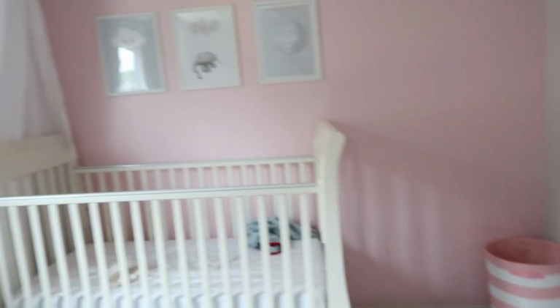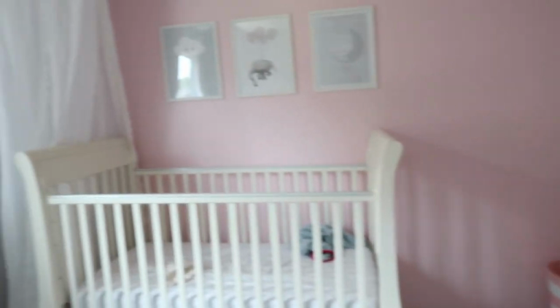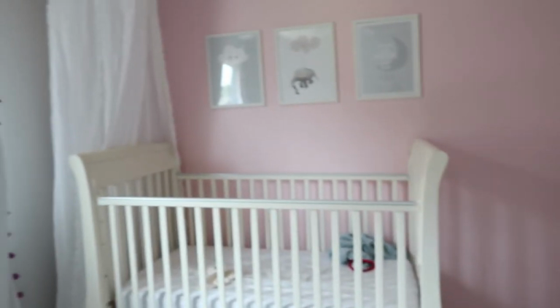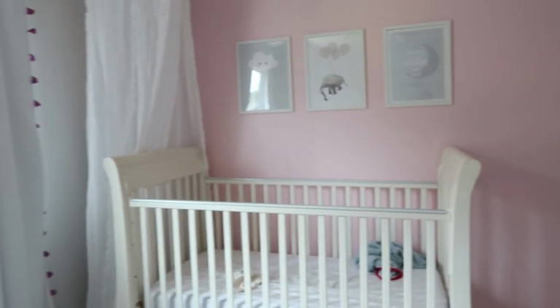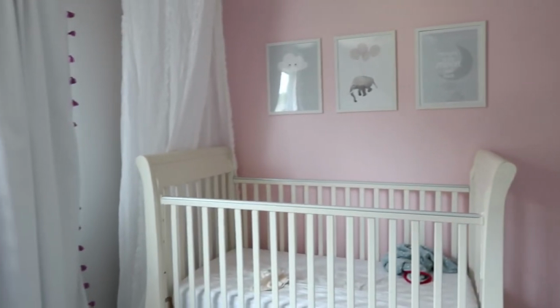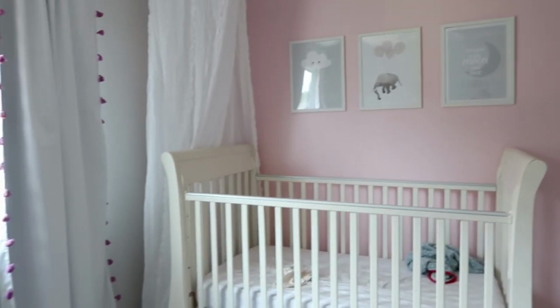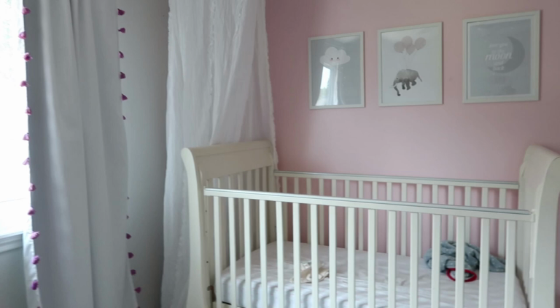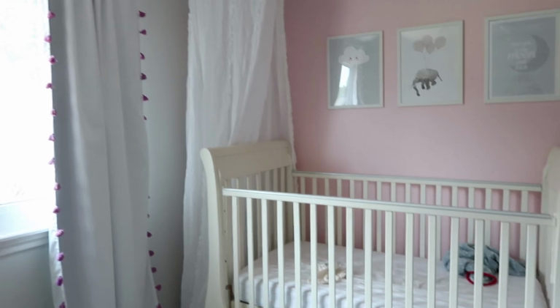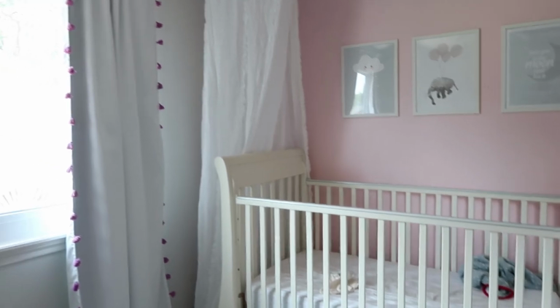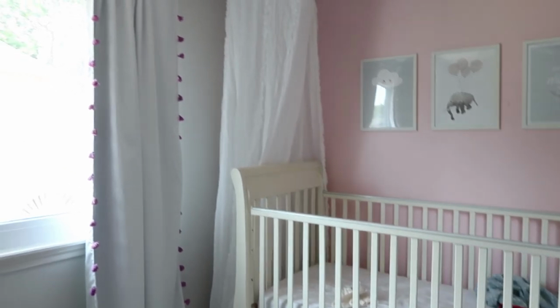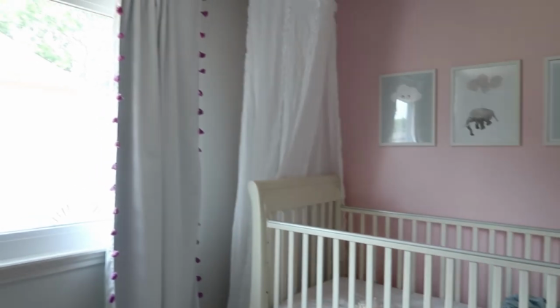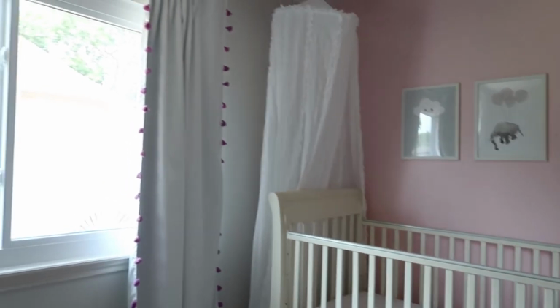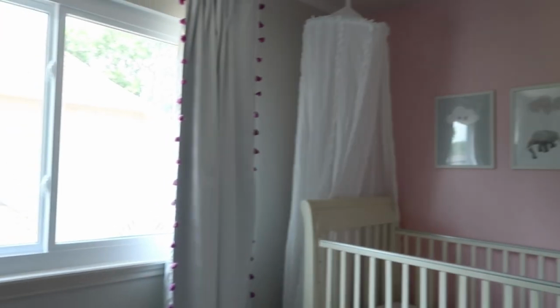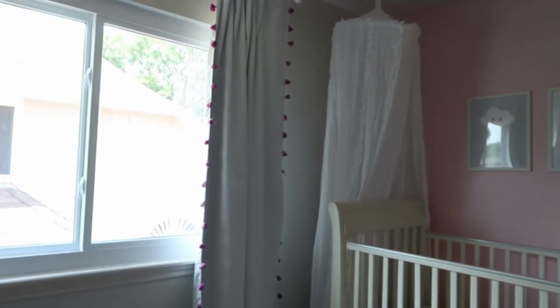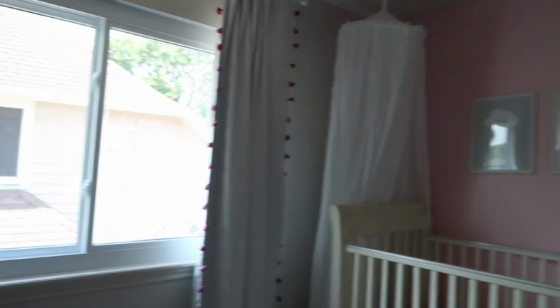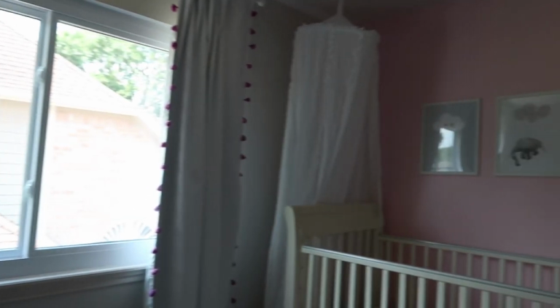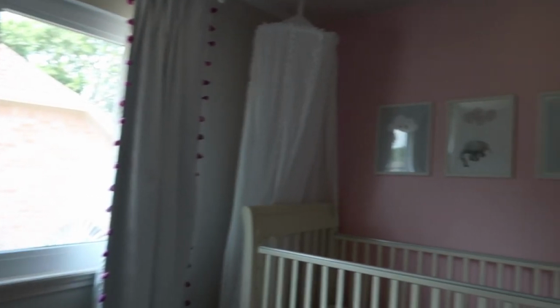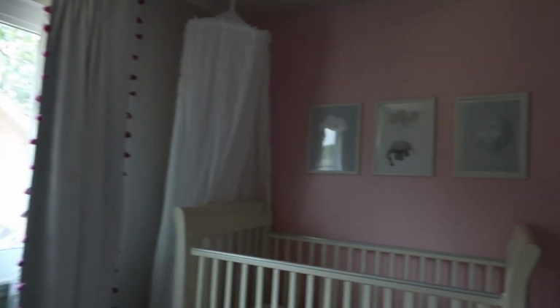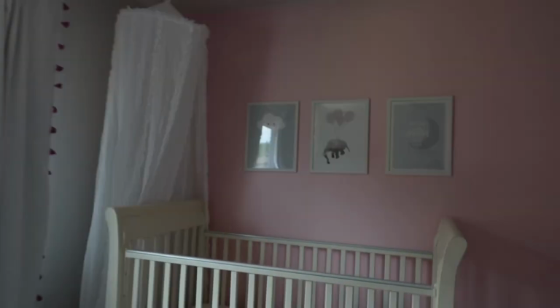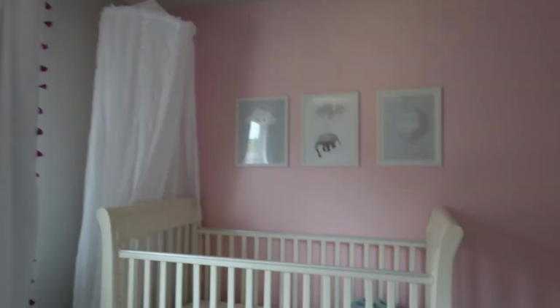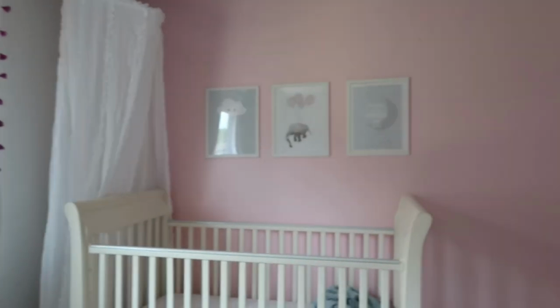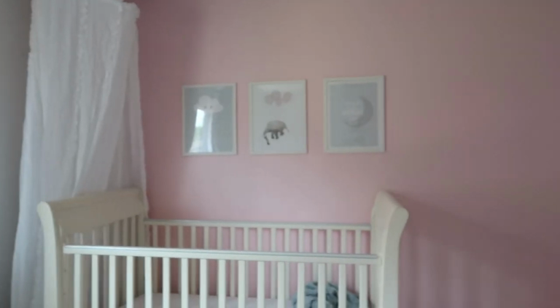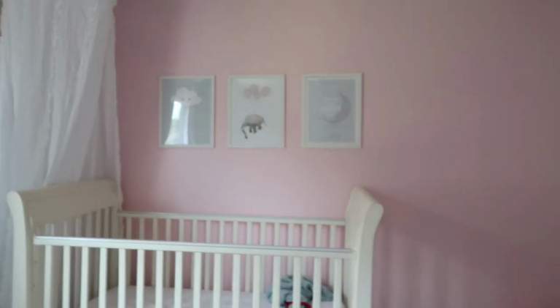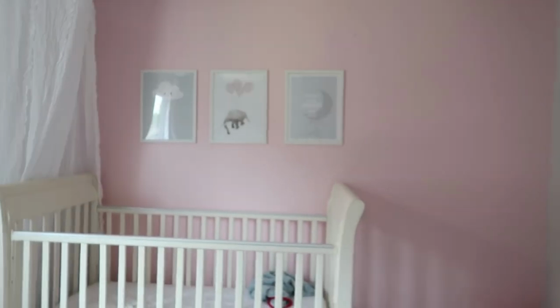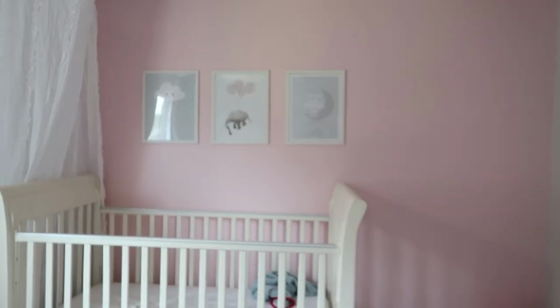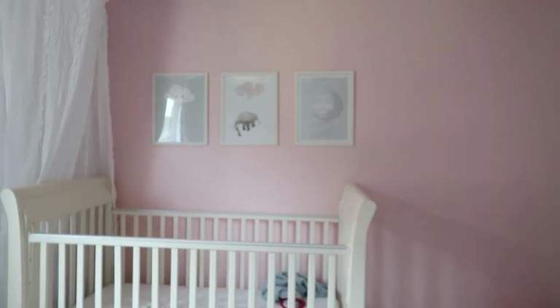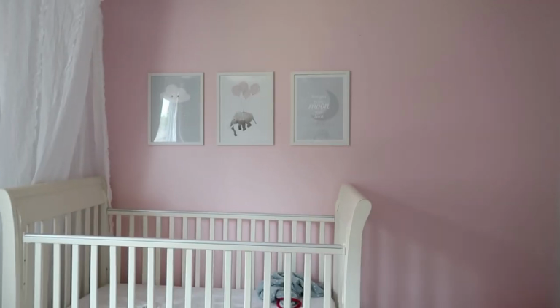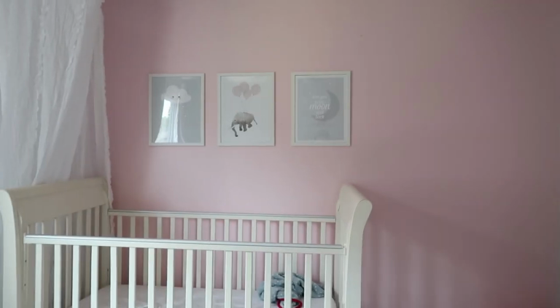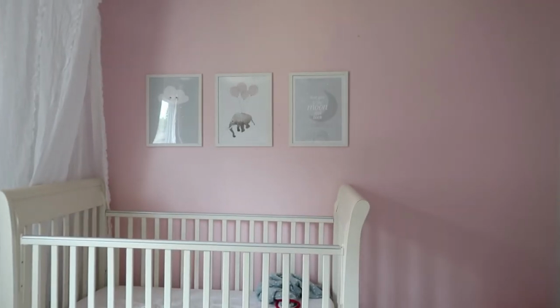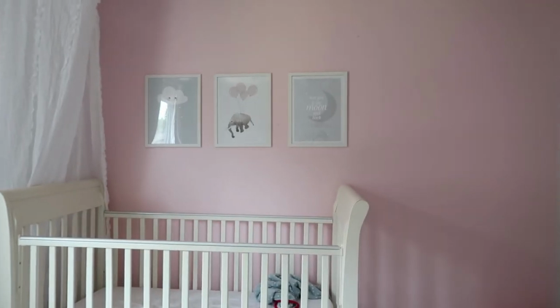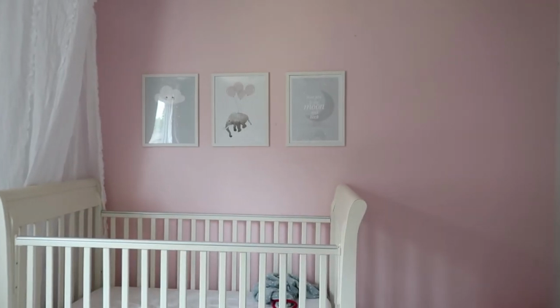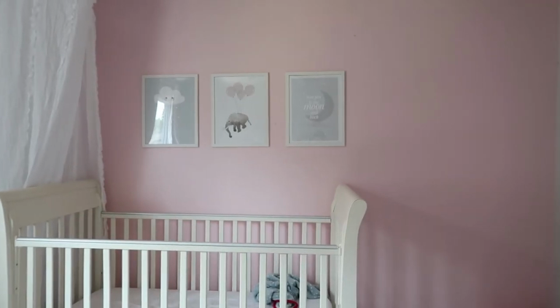So yeah, that is Amelie's room! Hopefully soon we'll get the shelf up. I hope you've enjoyed this video guys and I'll see you soon!